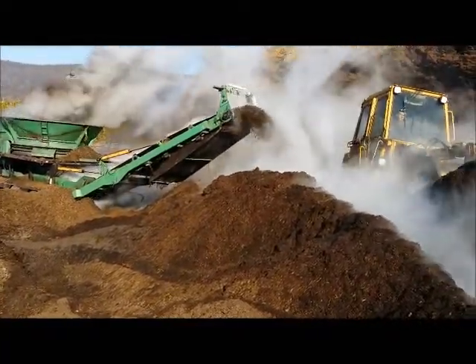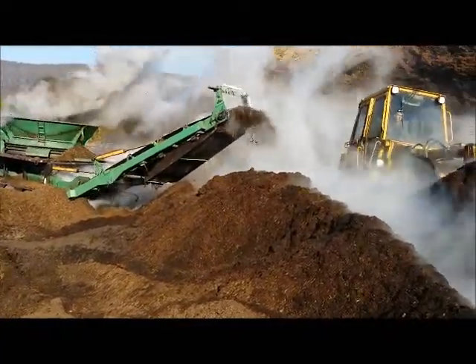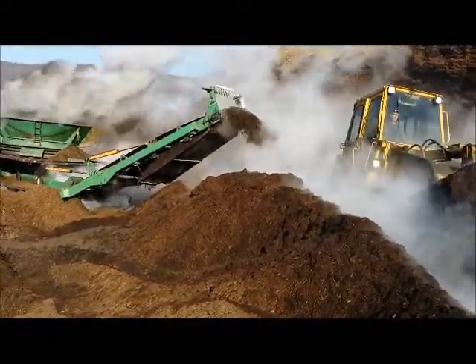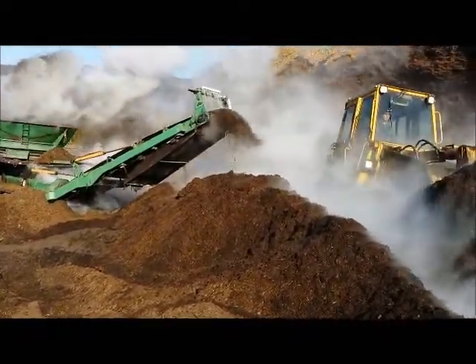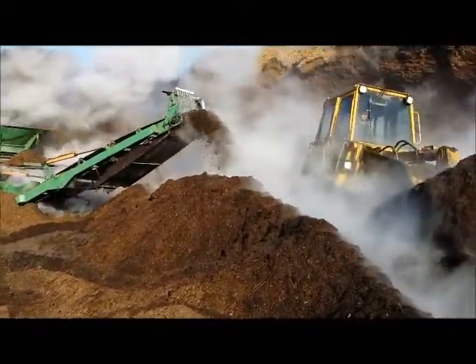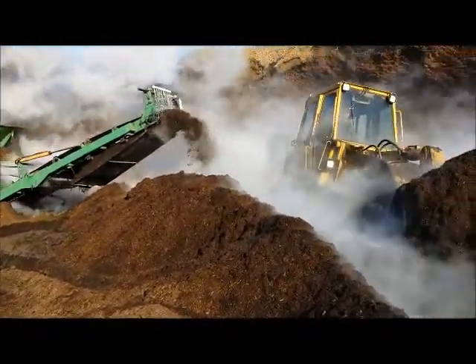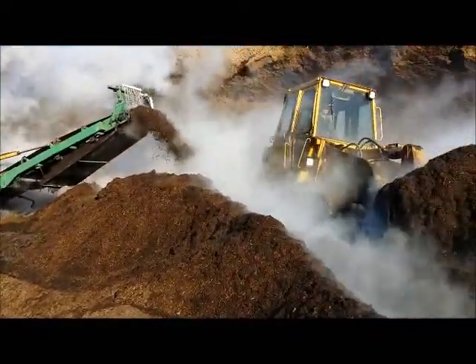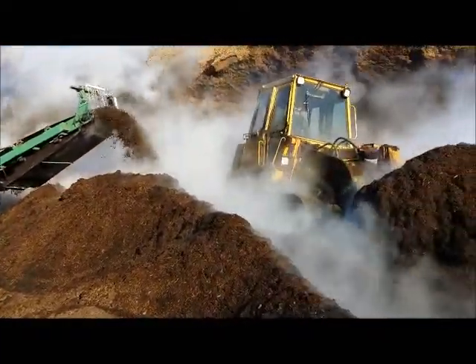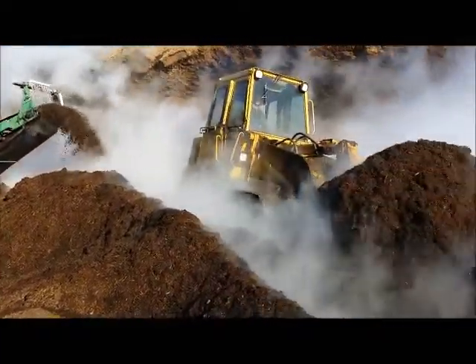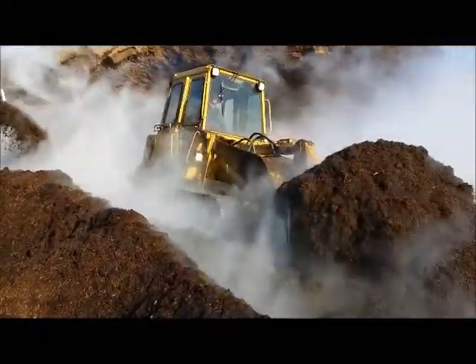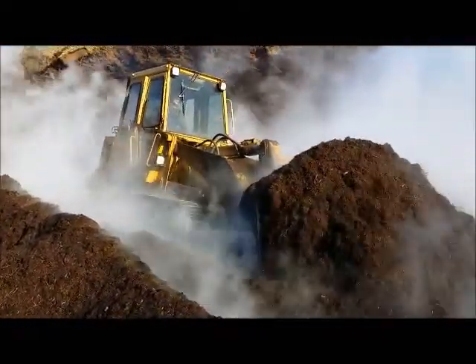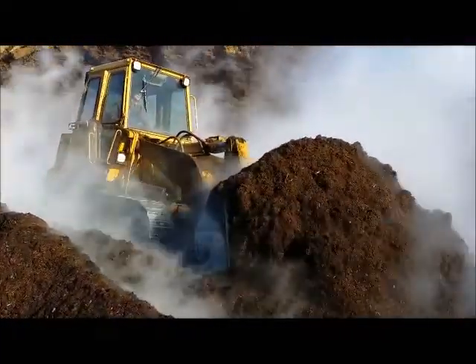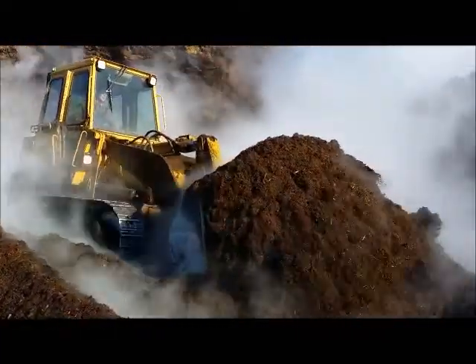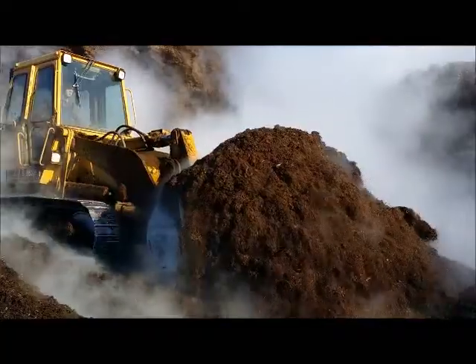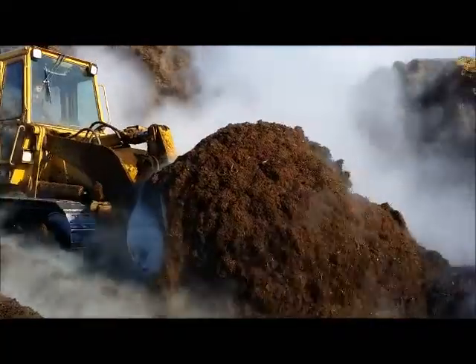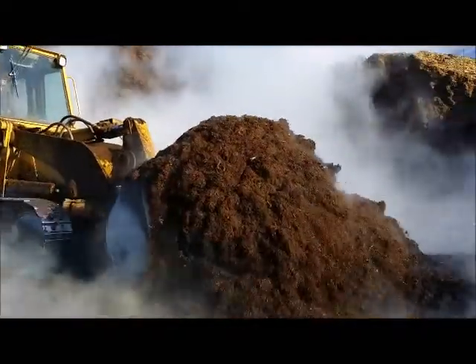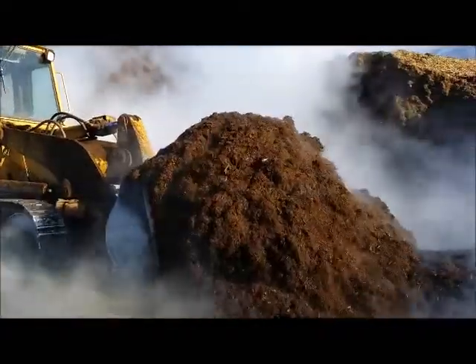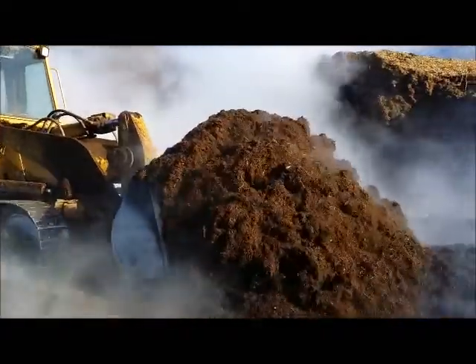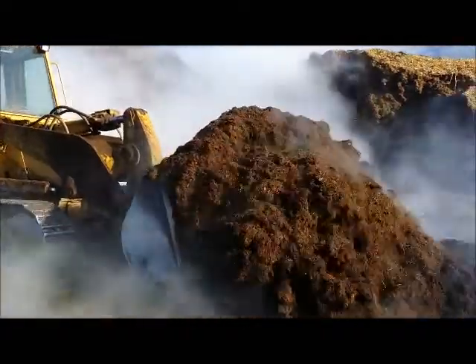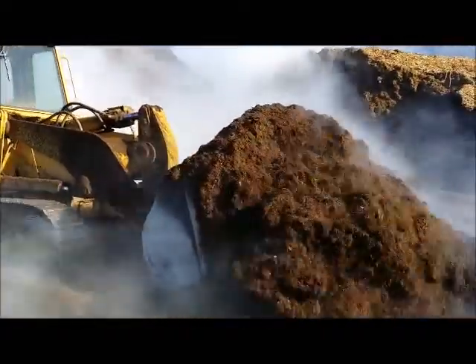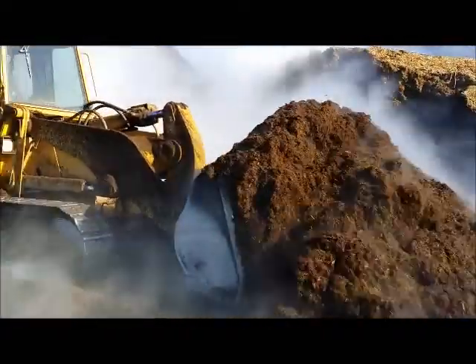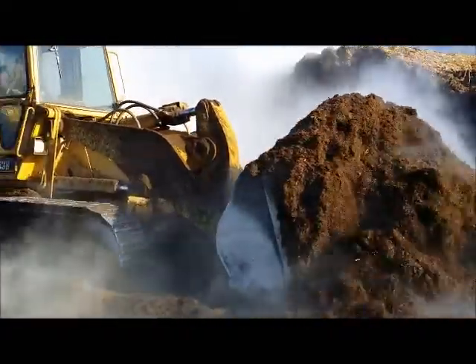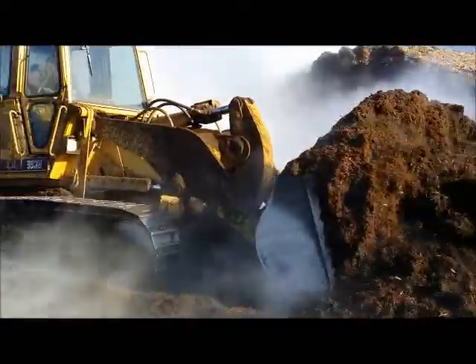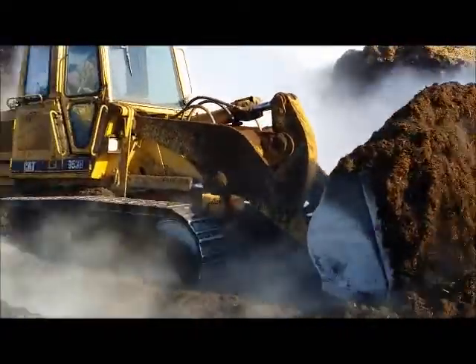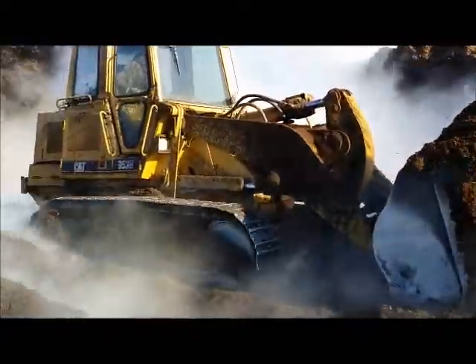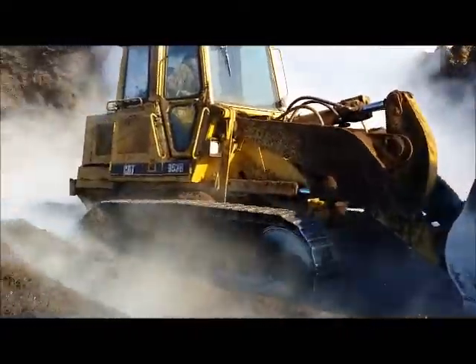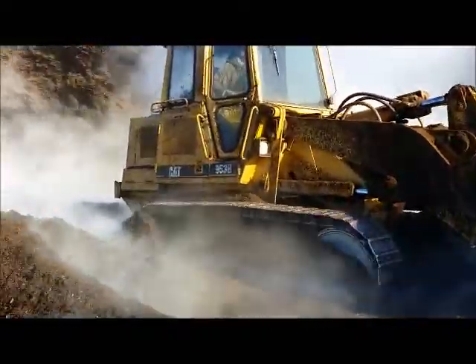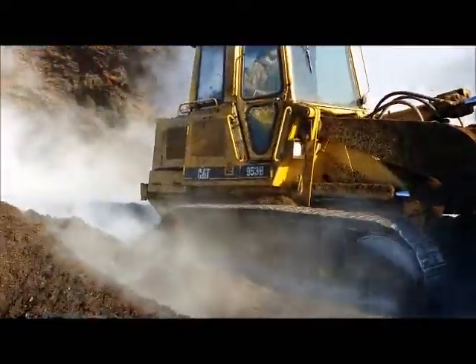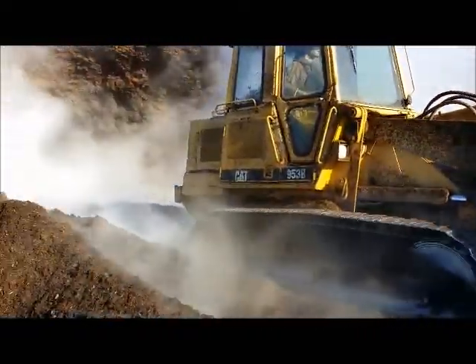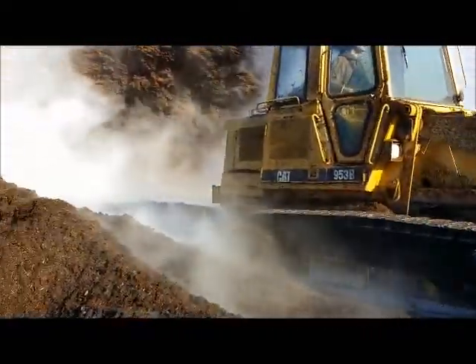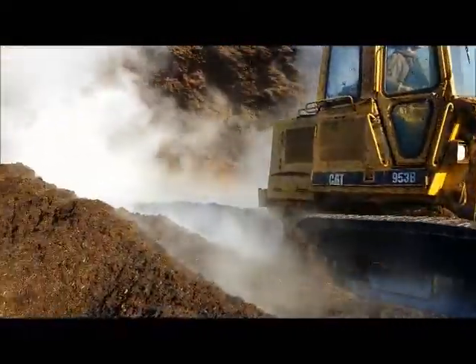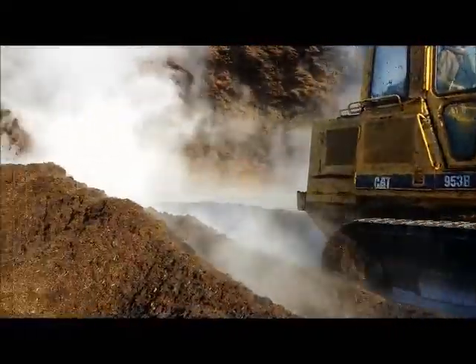We're going to have this premium bark mulch. There's no wood — it's all the bark from part of the tree.